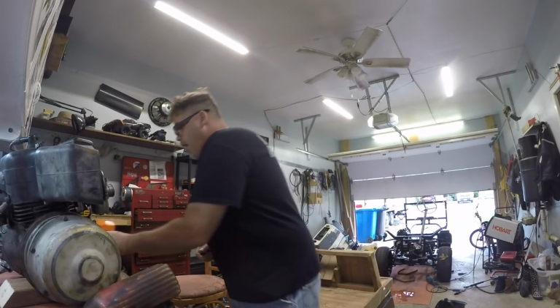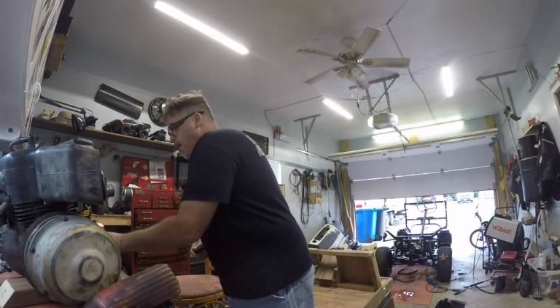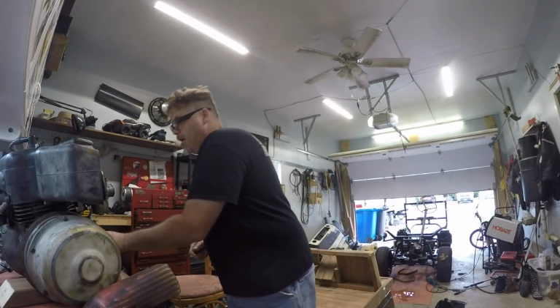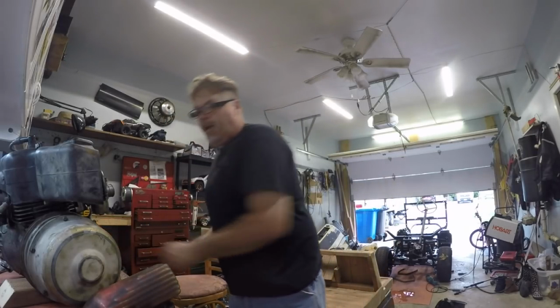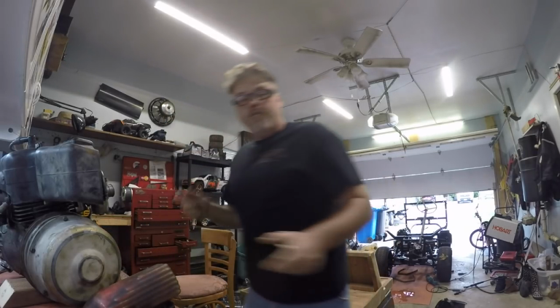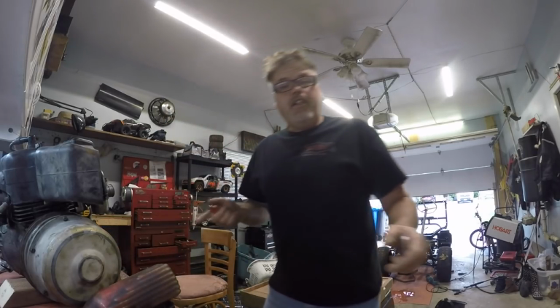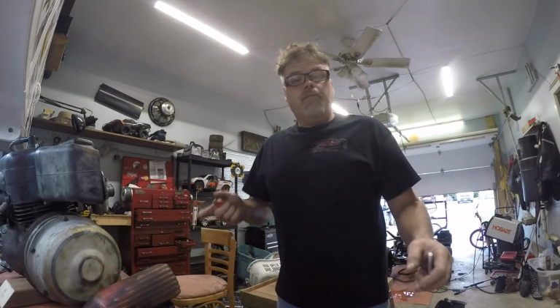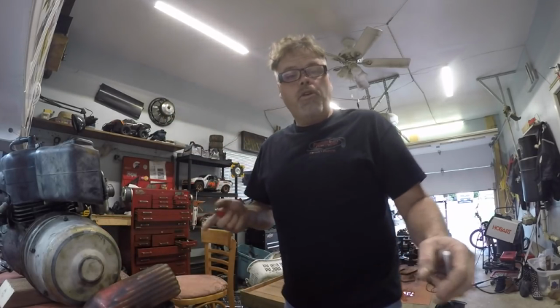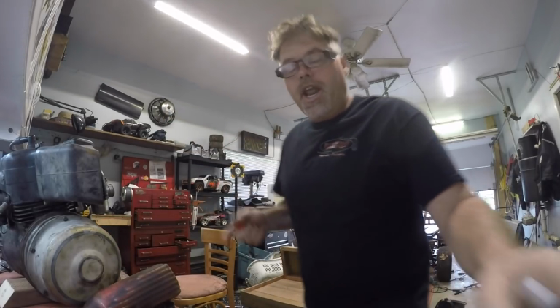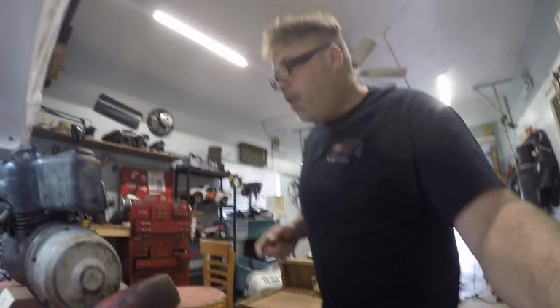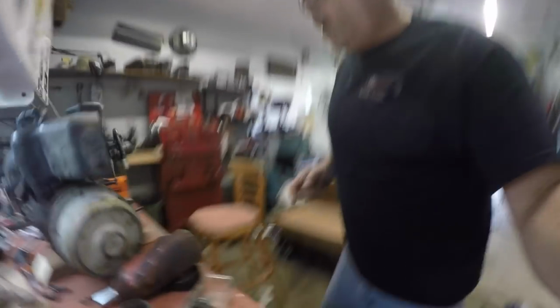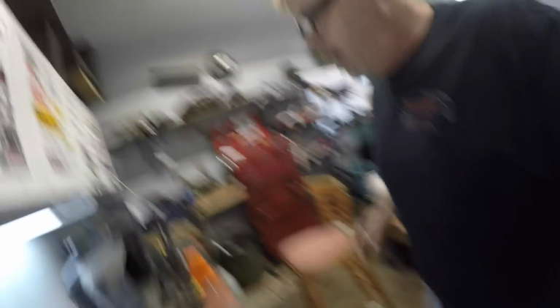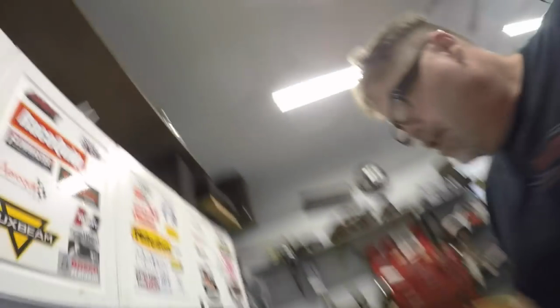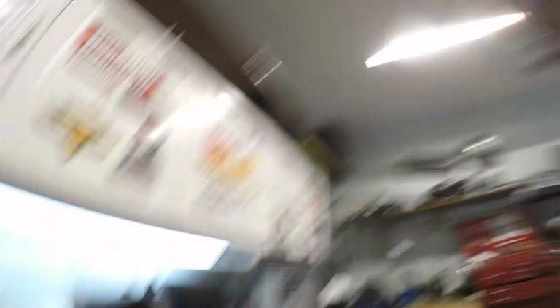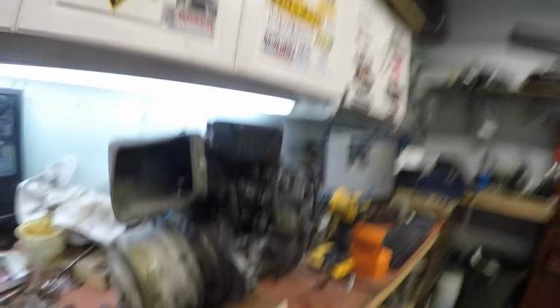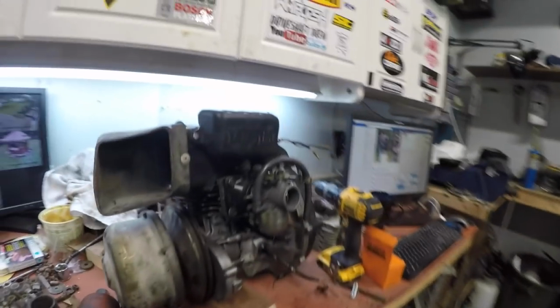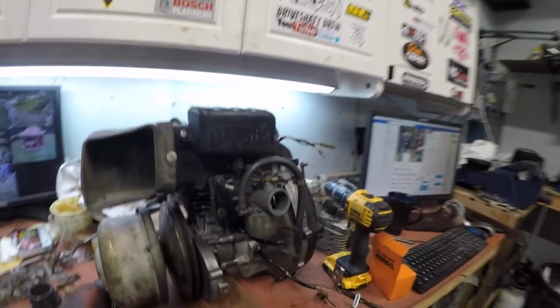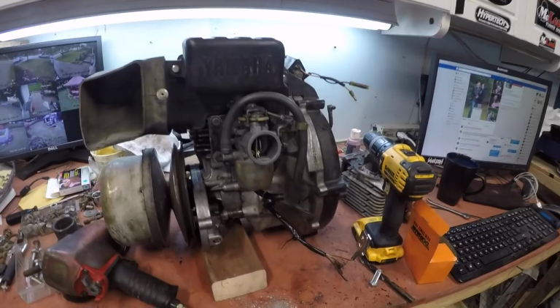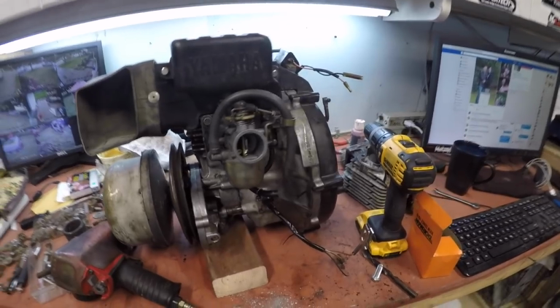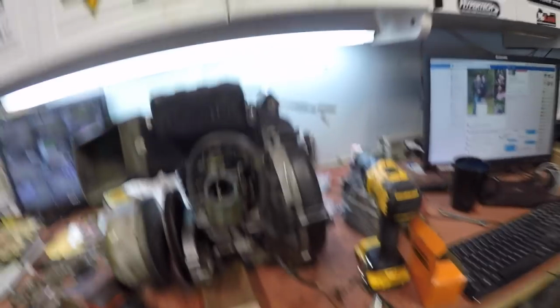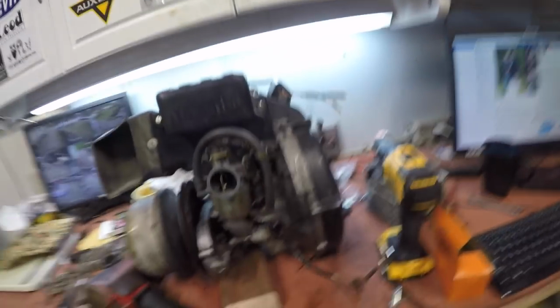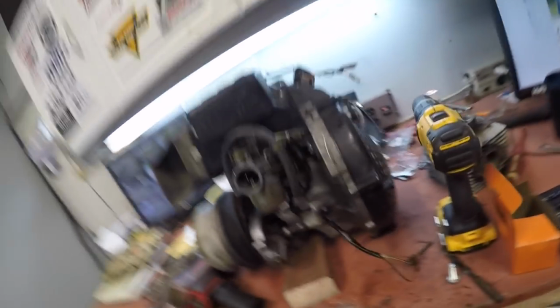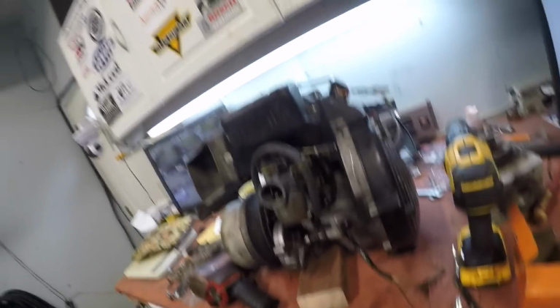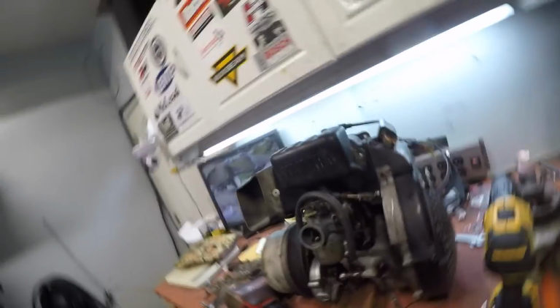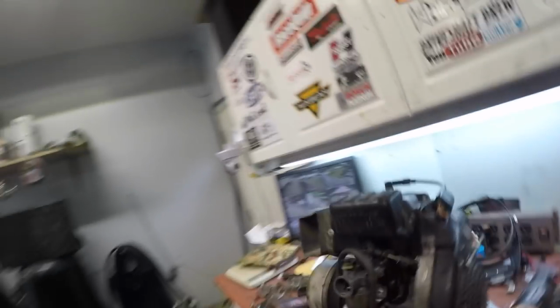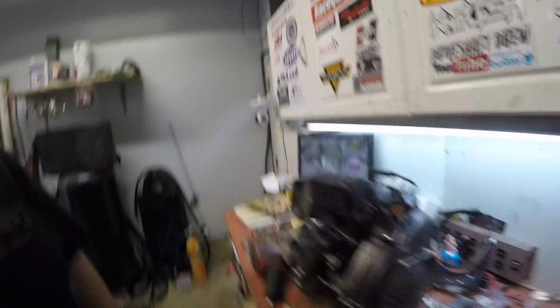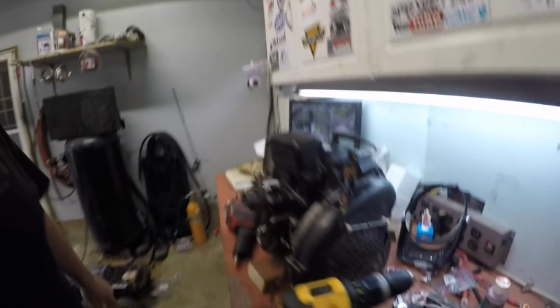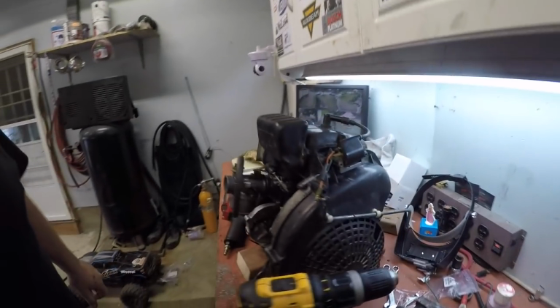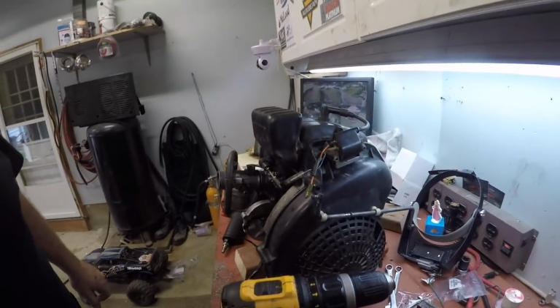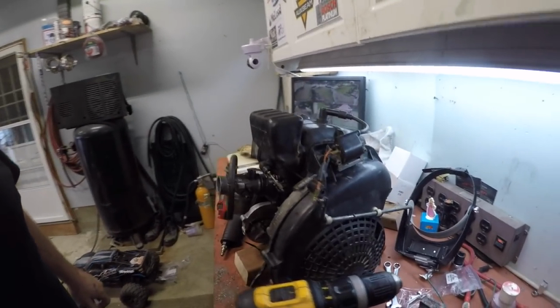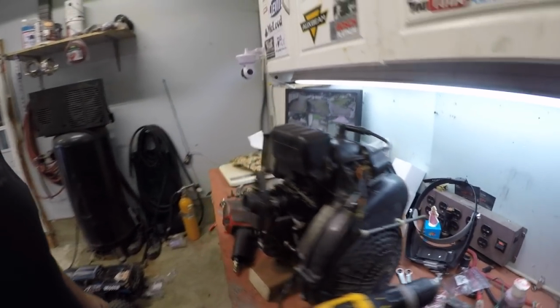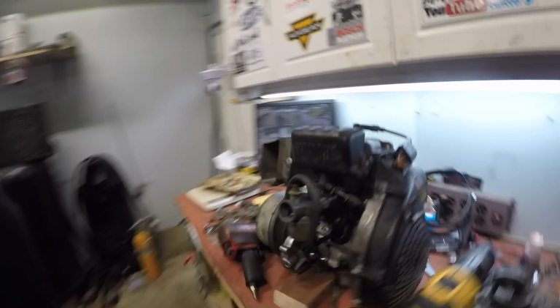I did finally get the motor together. Look at her — she's all back together, she is. Decent, eh?